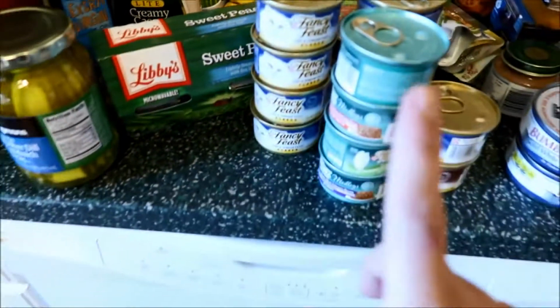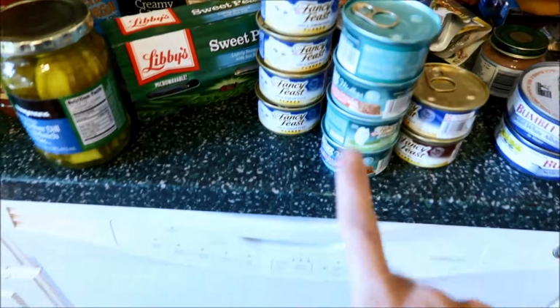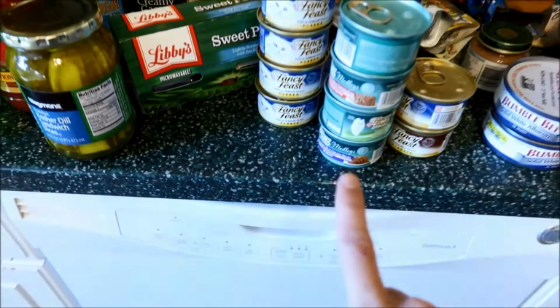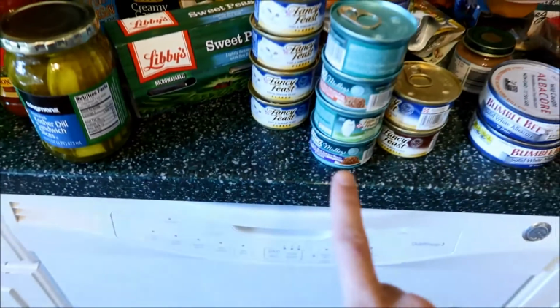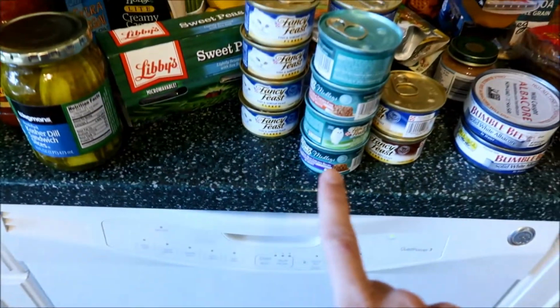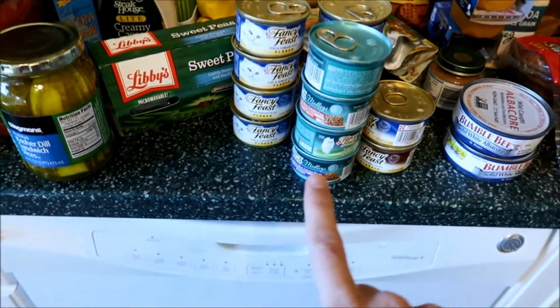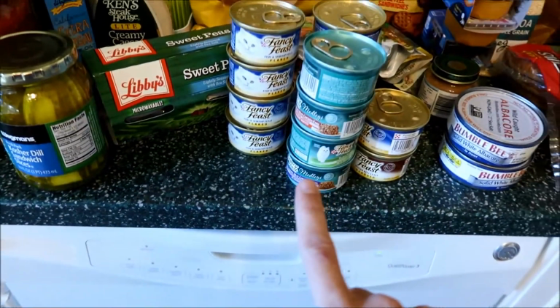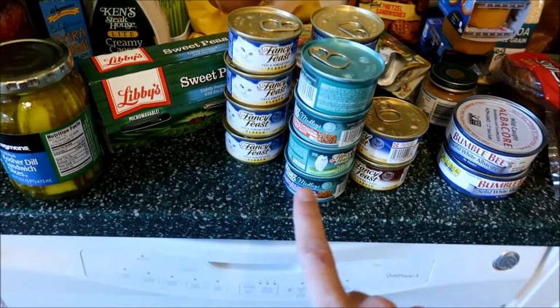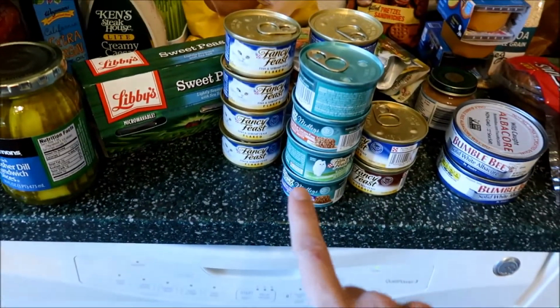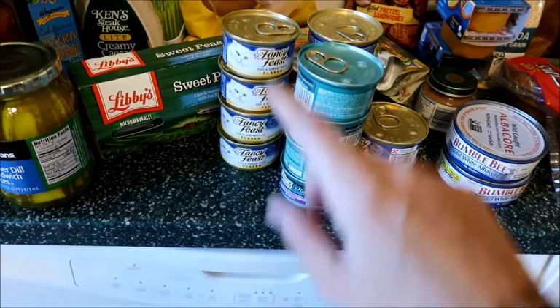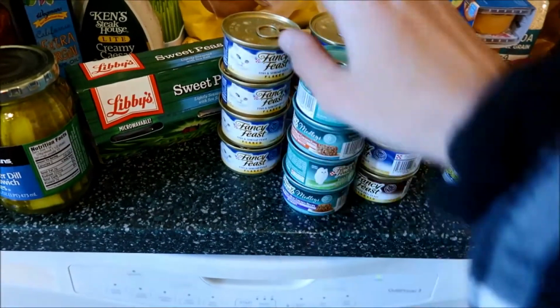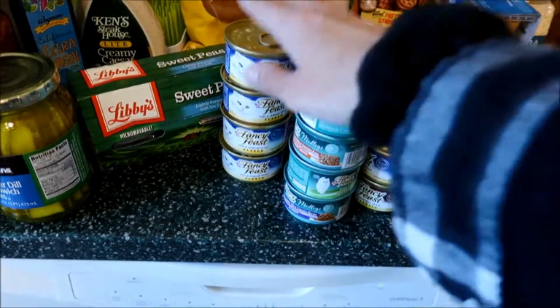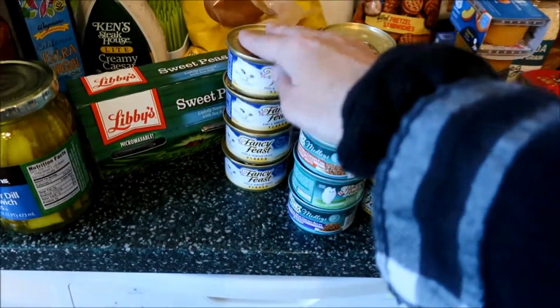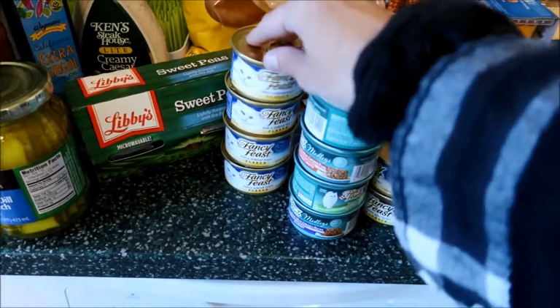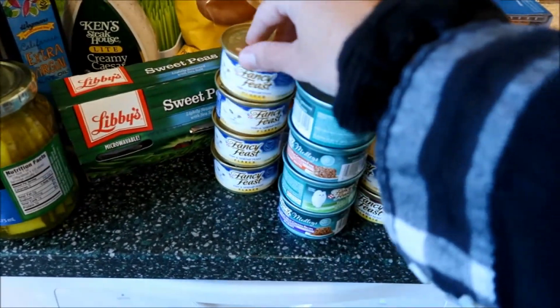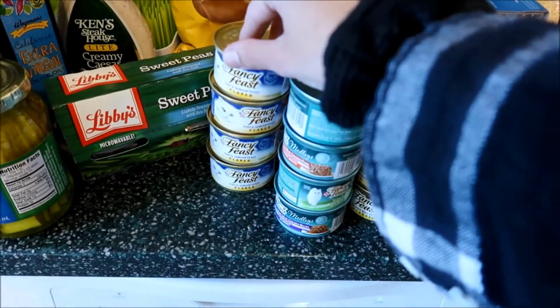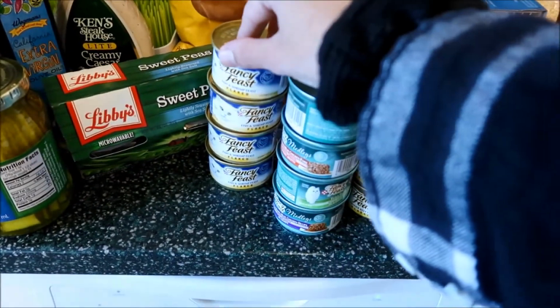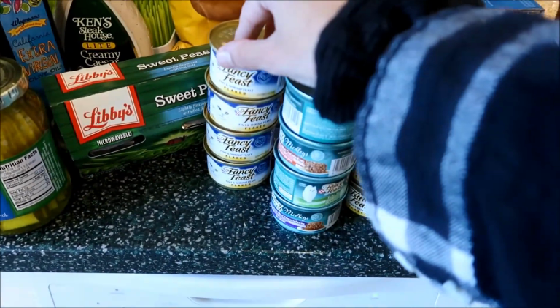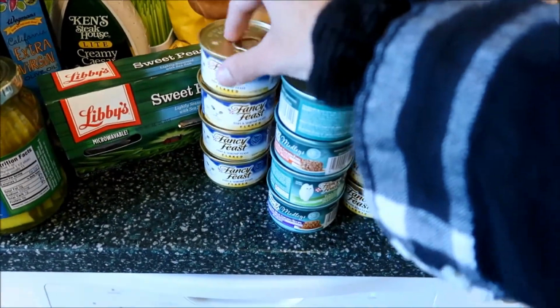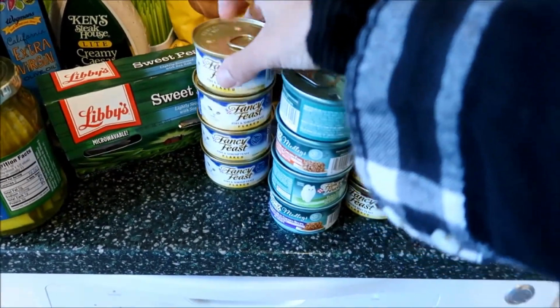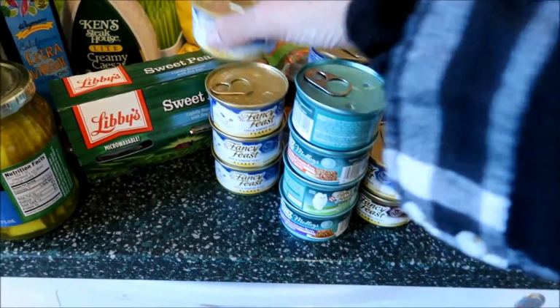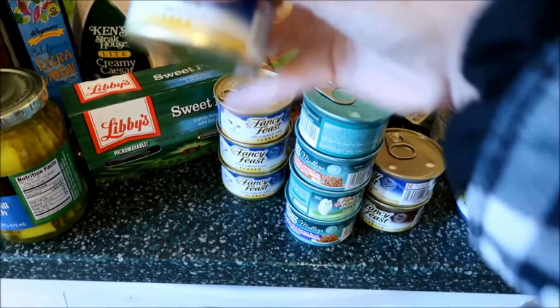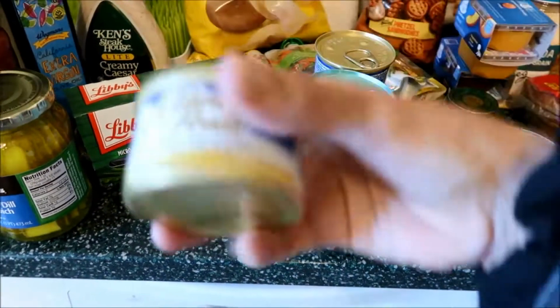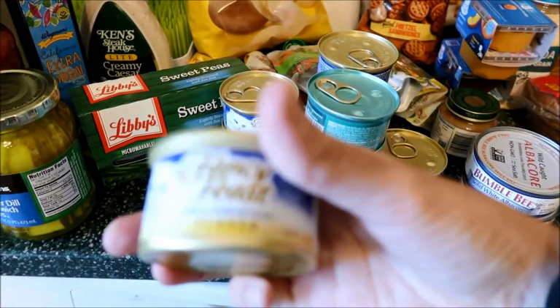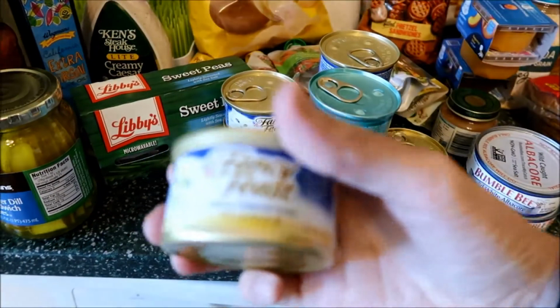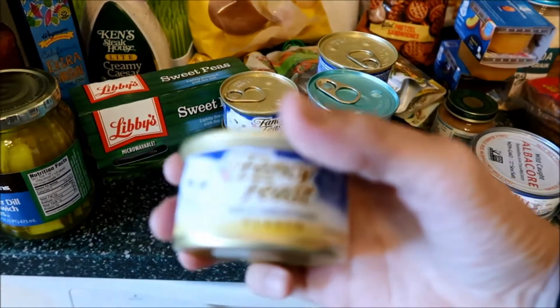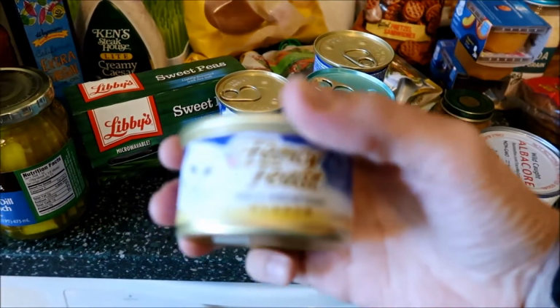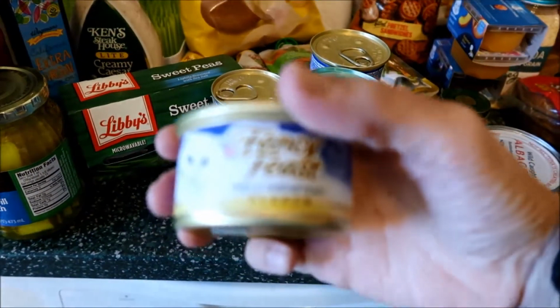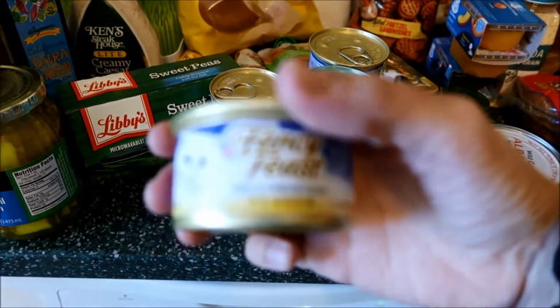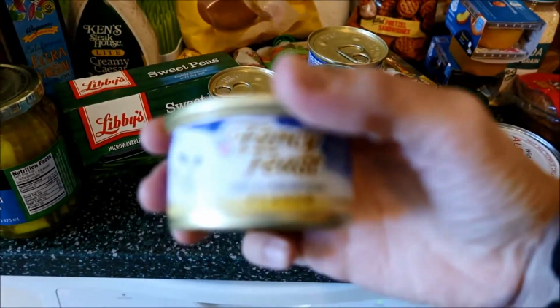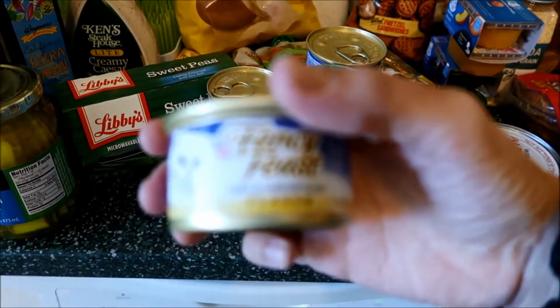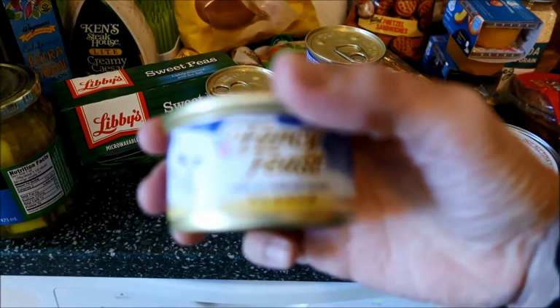Cat food. My cat likes these the best — the fish and shrimp flavor.